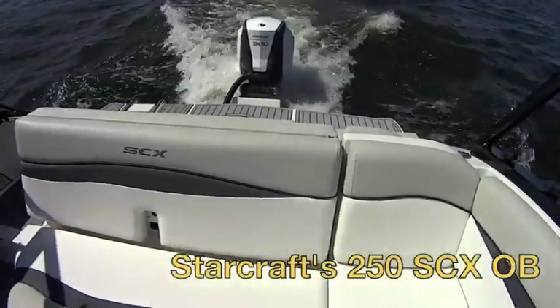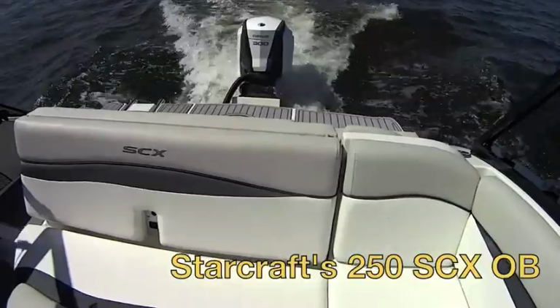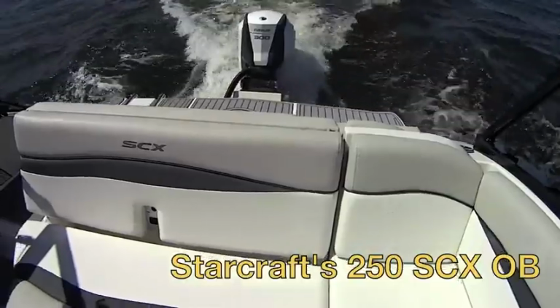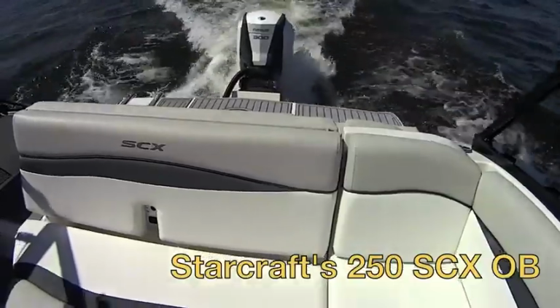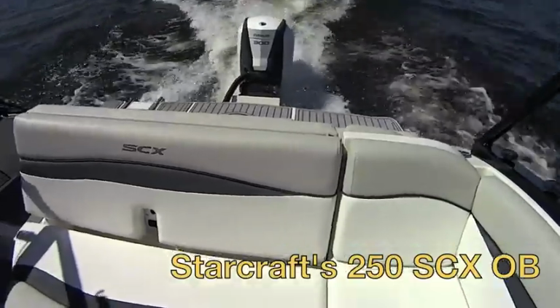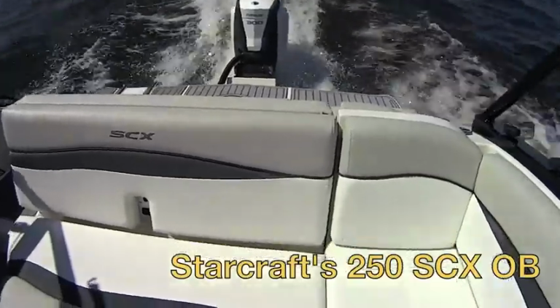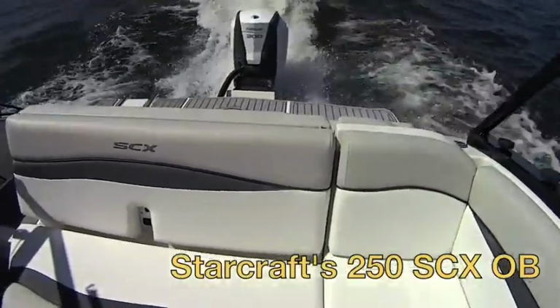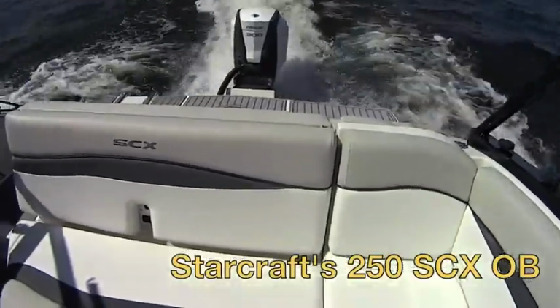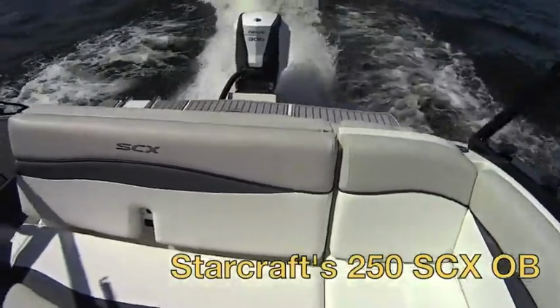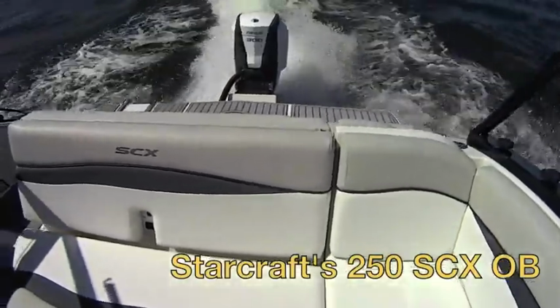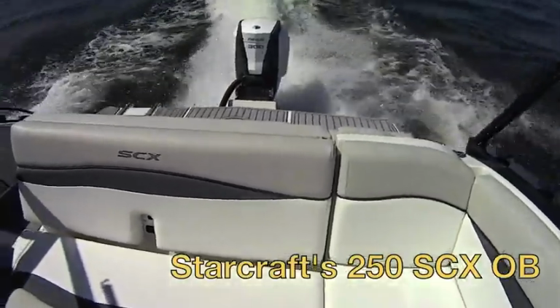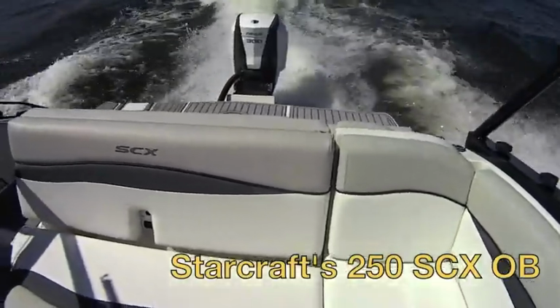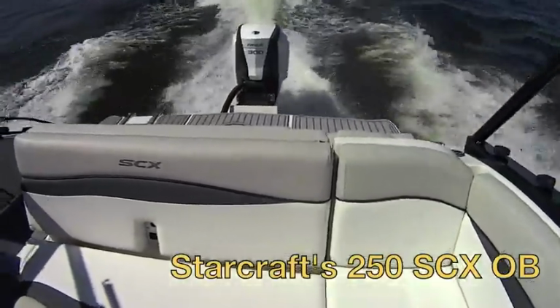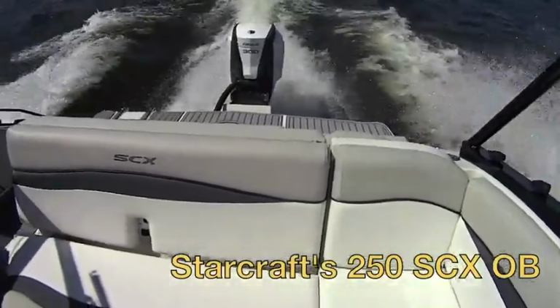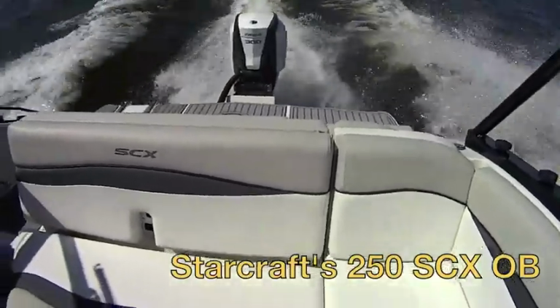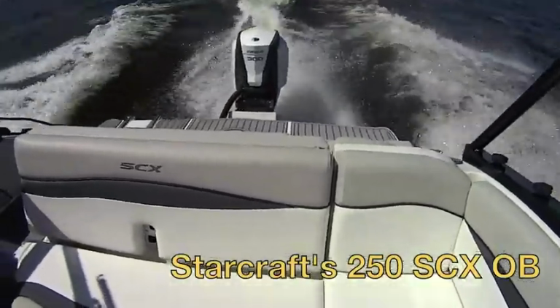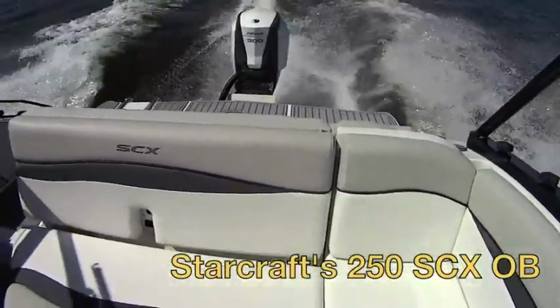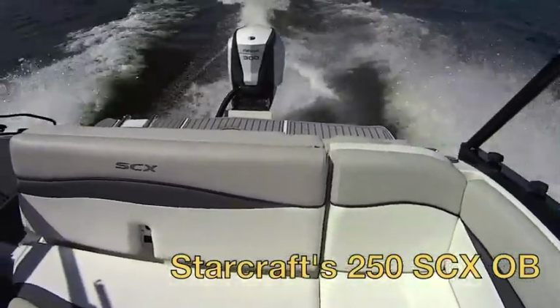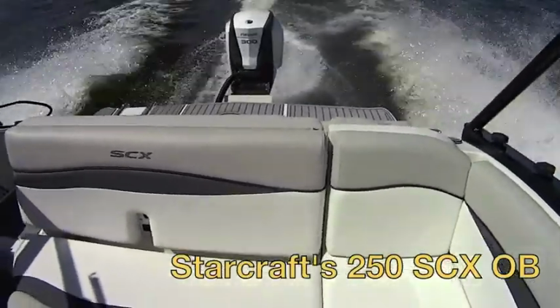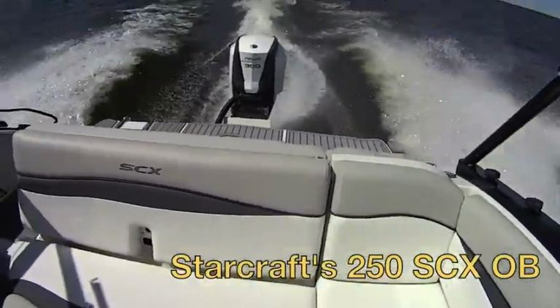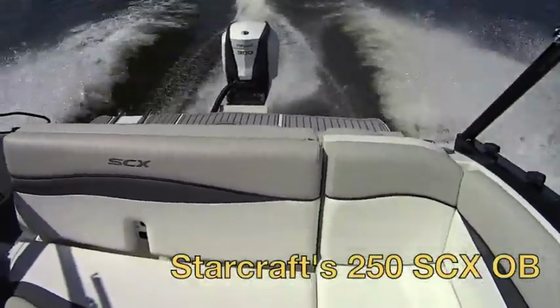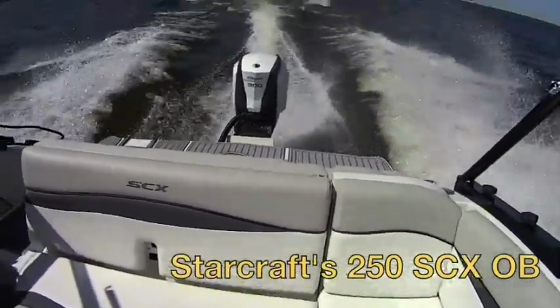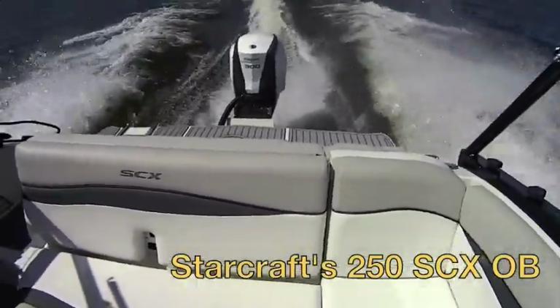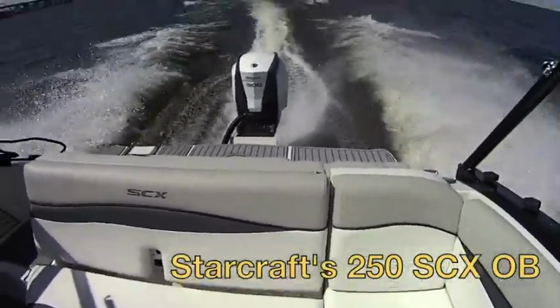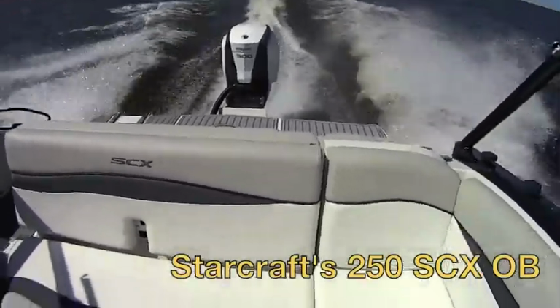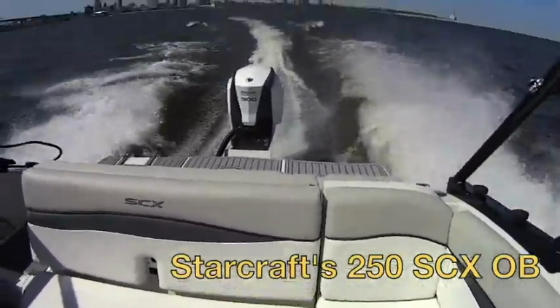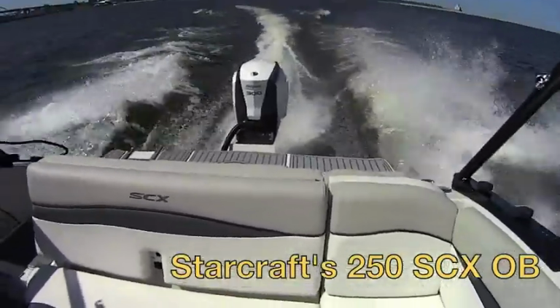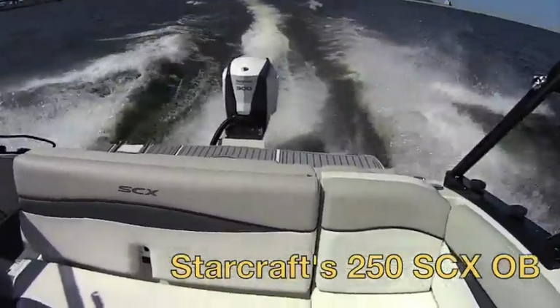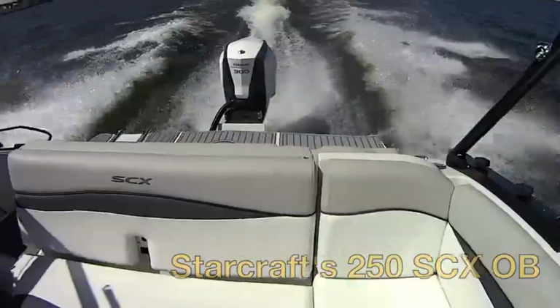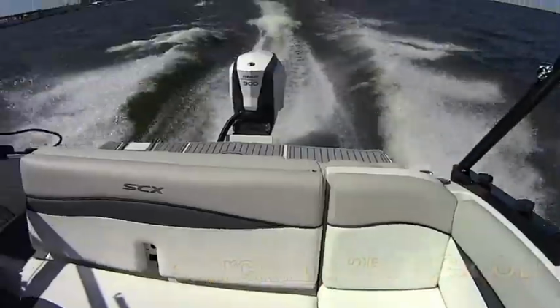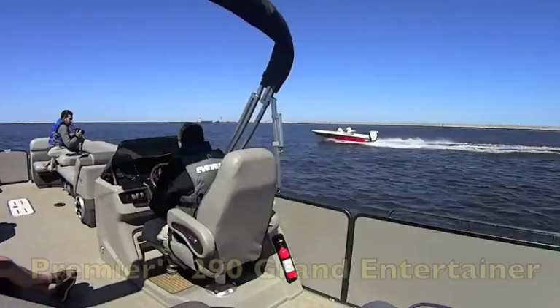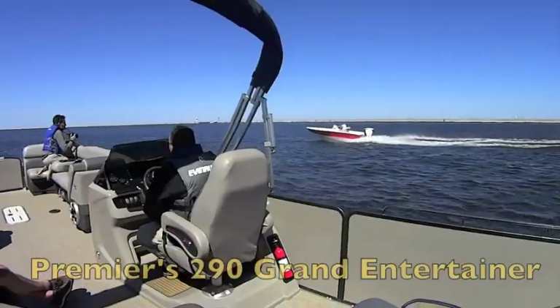Accelerating from a standstill, the new Evinrude adjusted the trim to an ideal position without any user input besides the throttle.